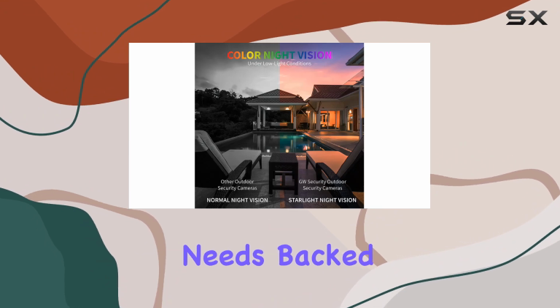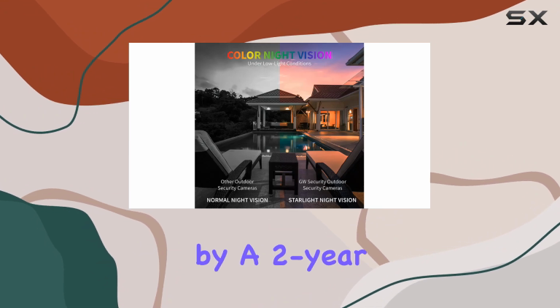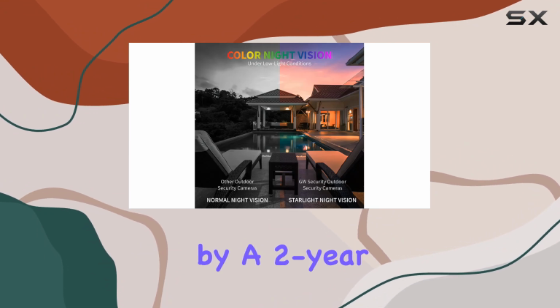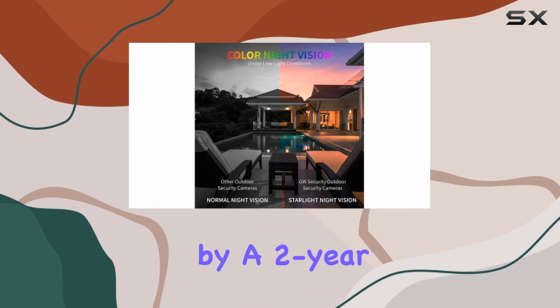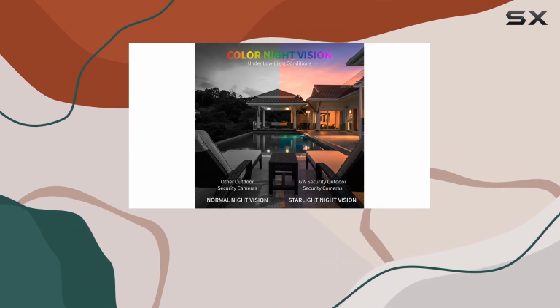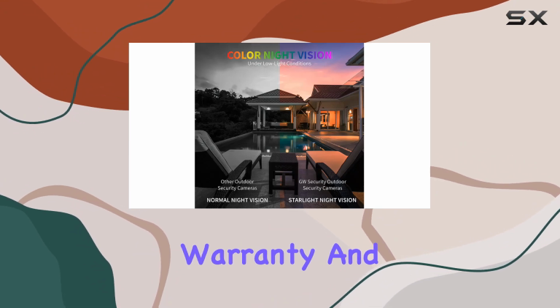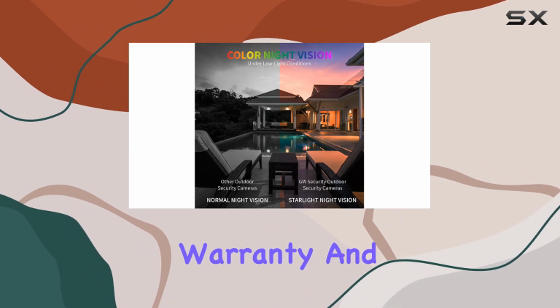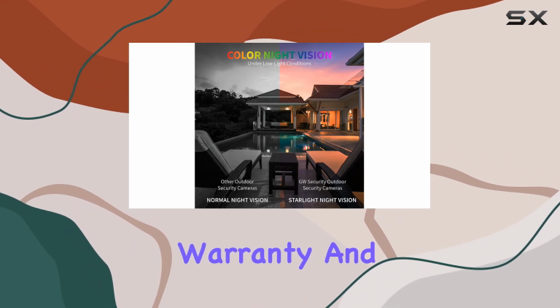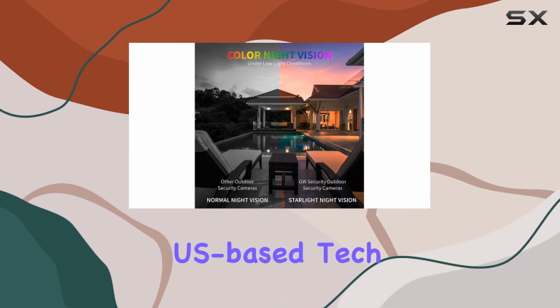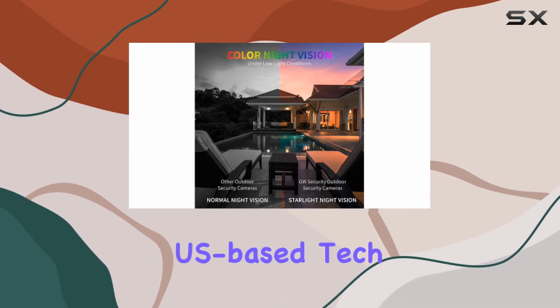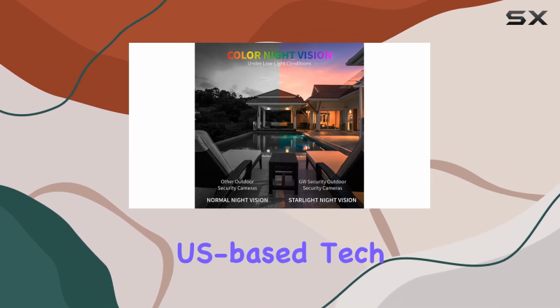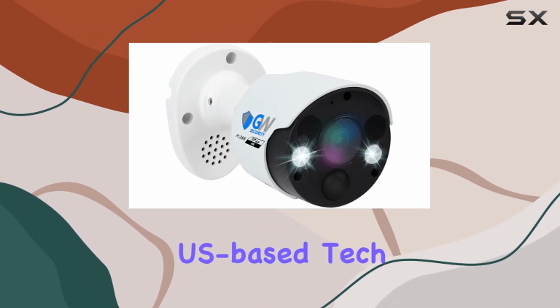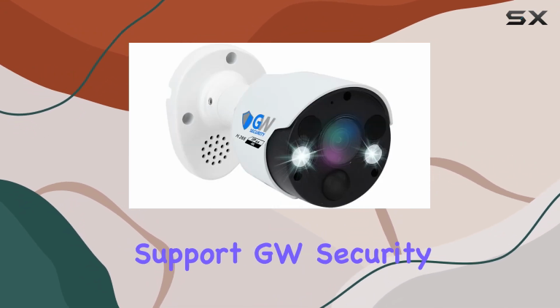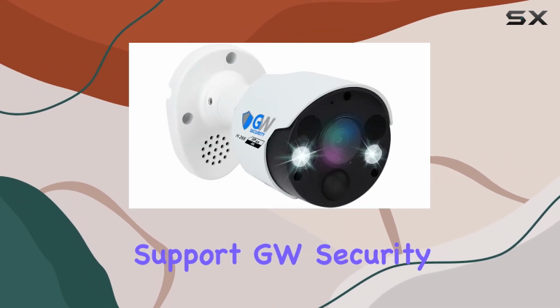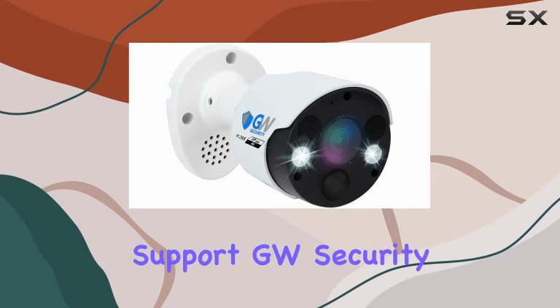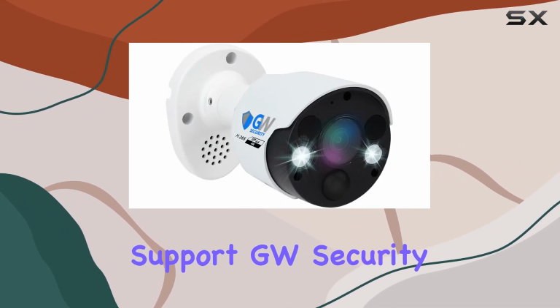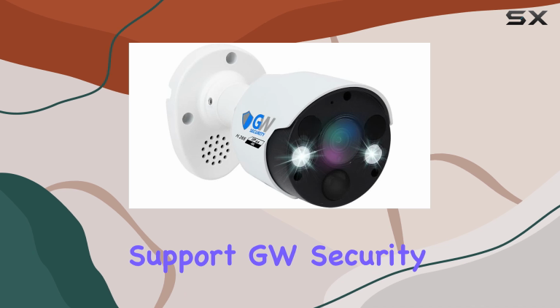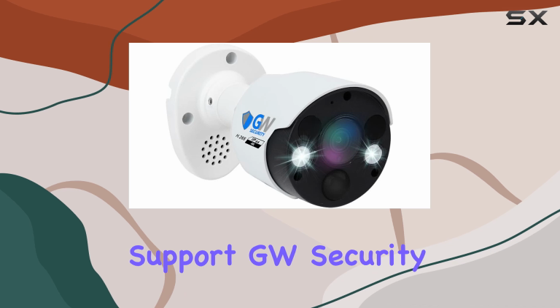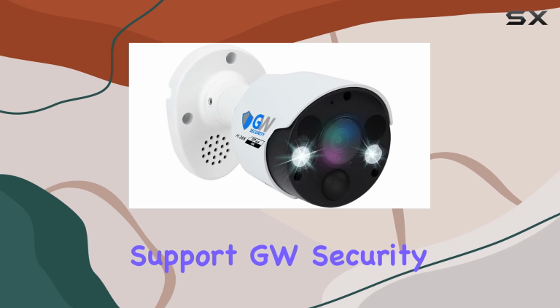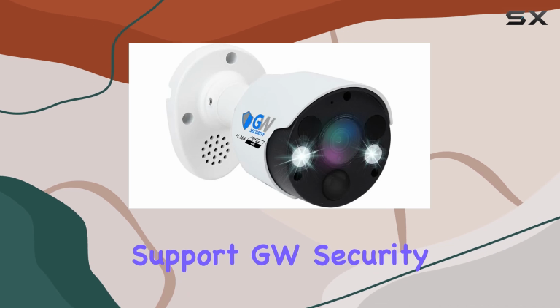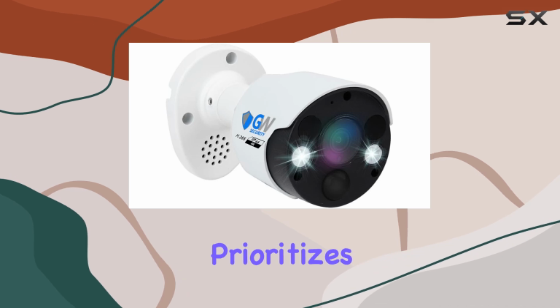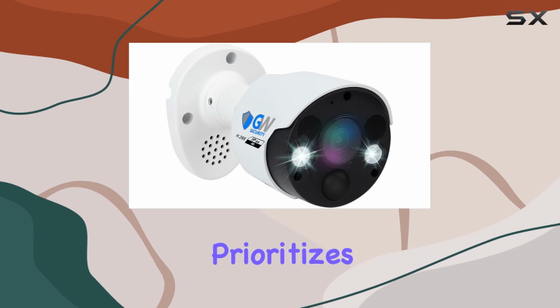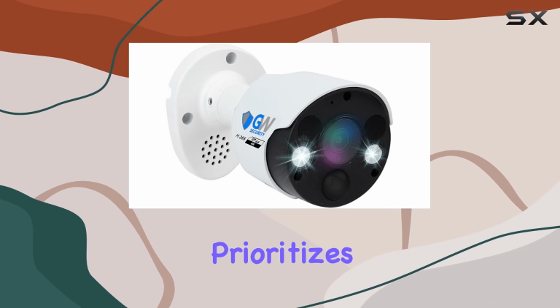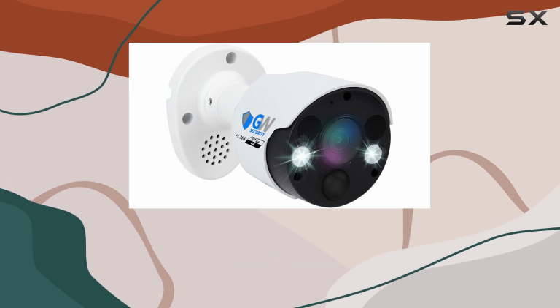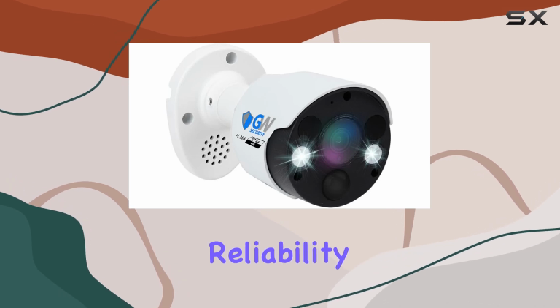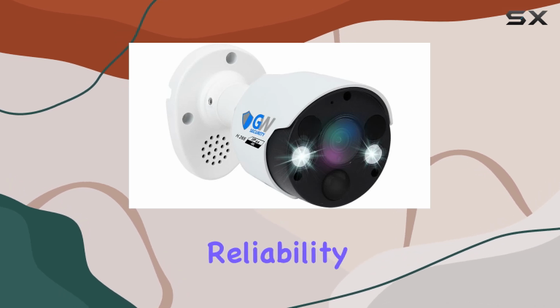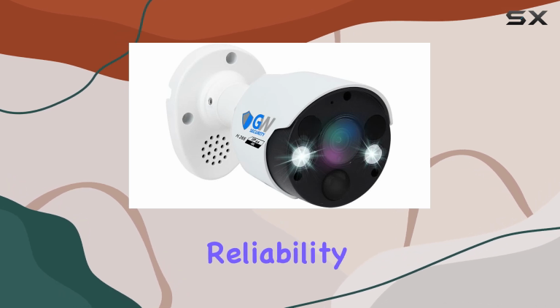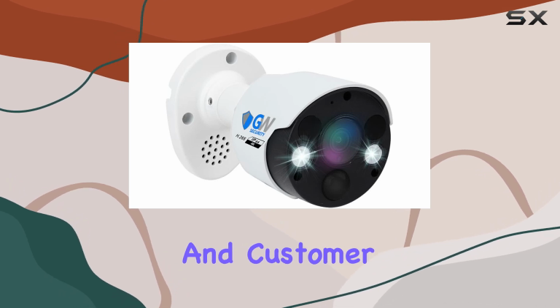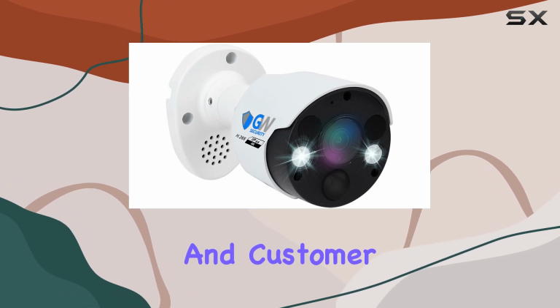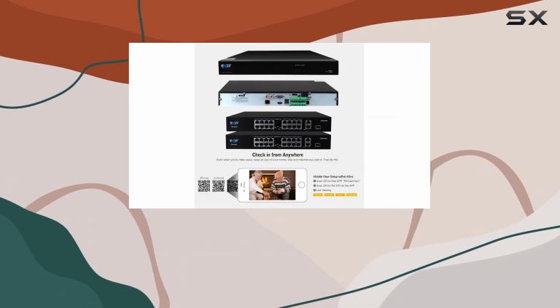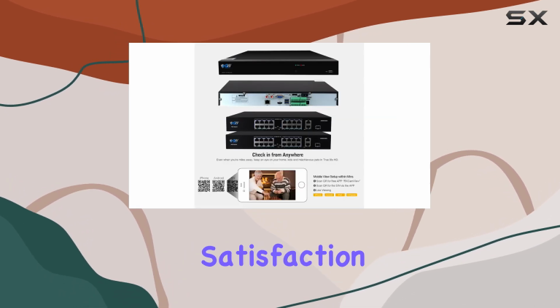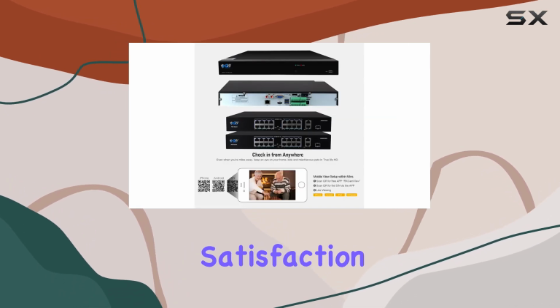Backed by a two-year warranty and U.S.-based tech support, GW Security prioritizes reliability and customer satisfaction.